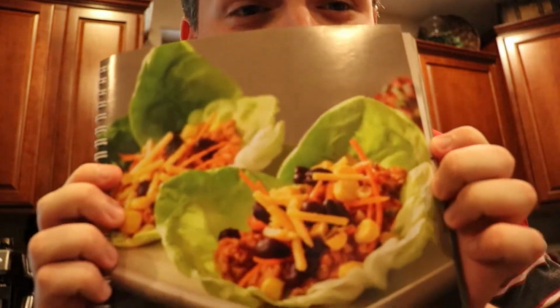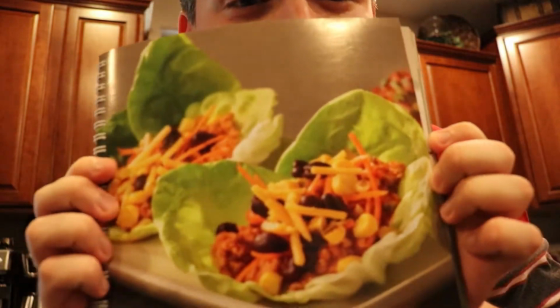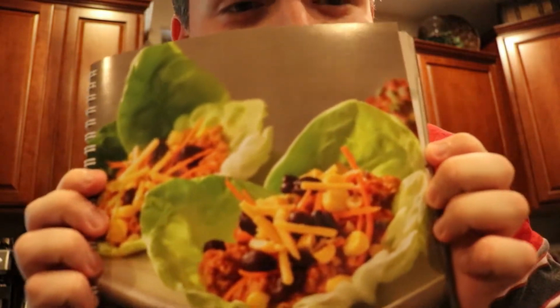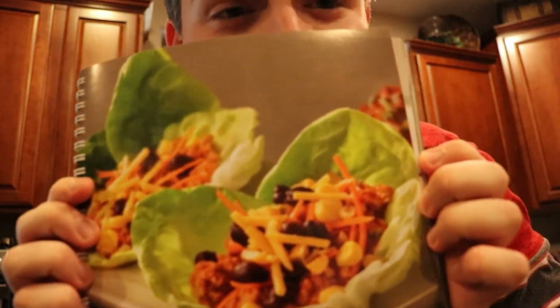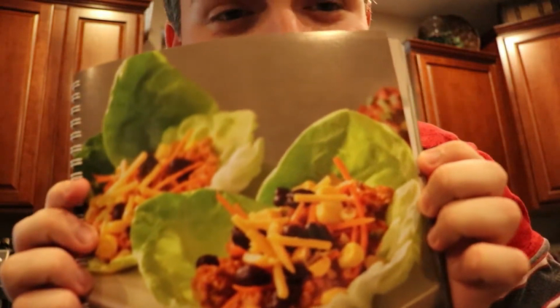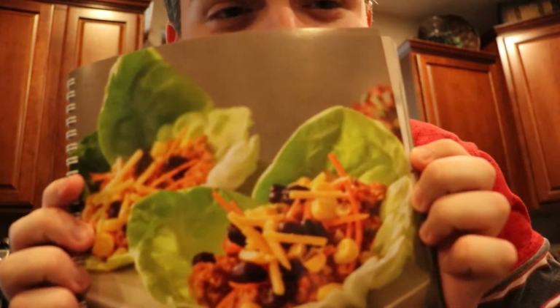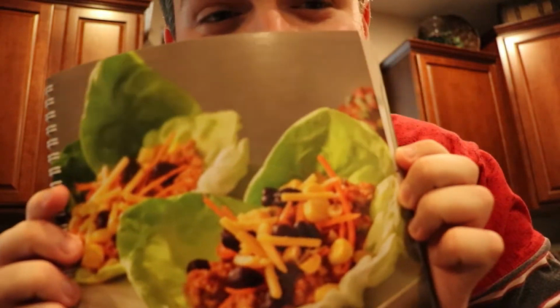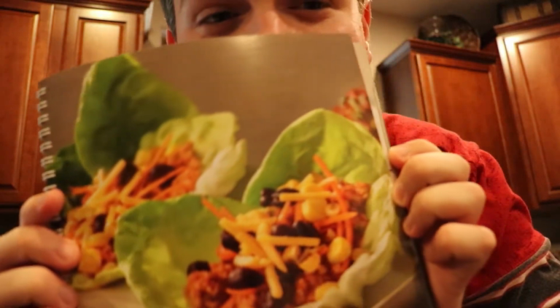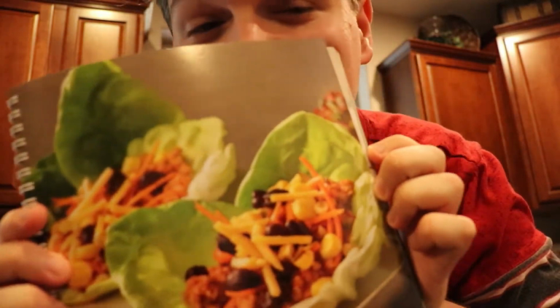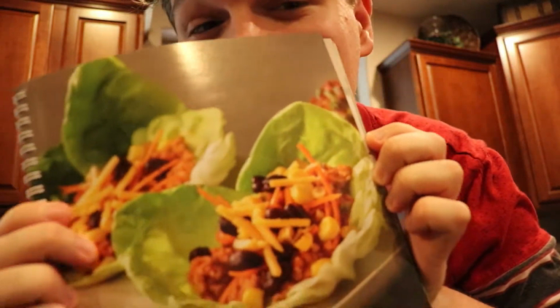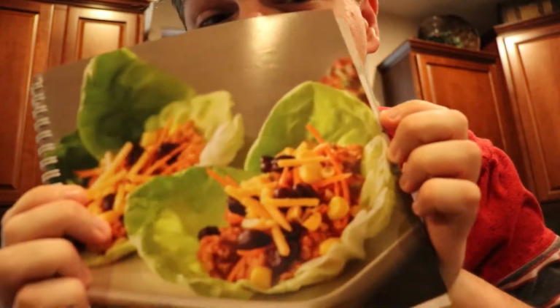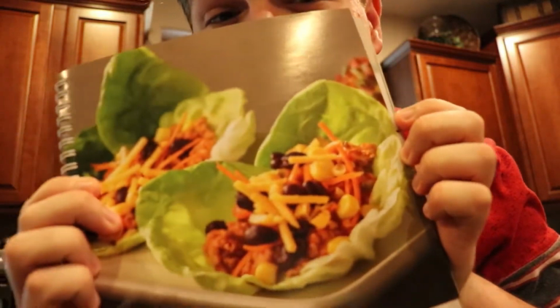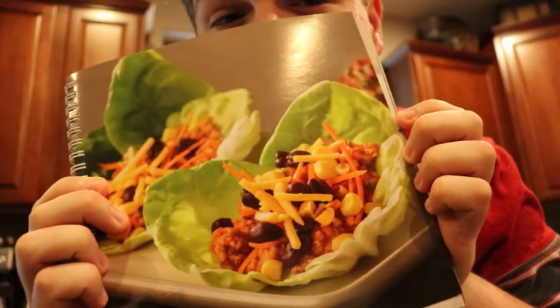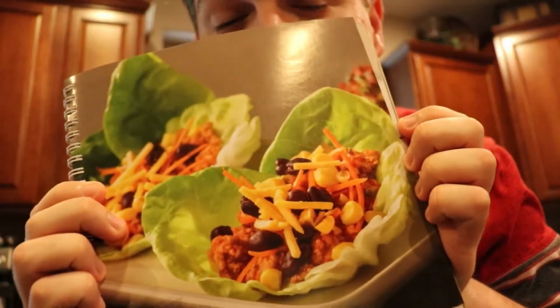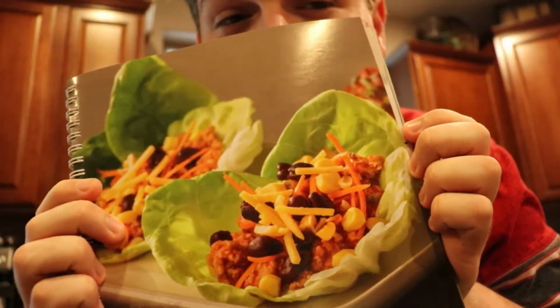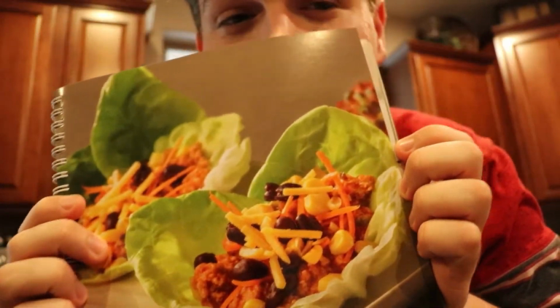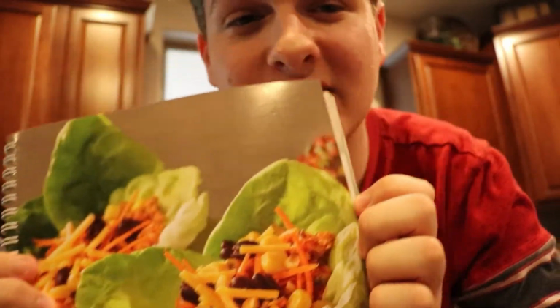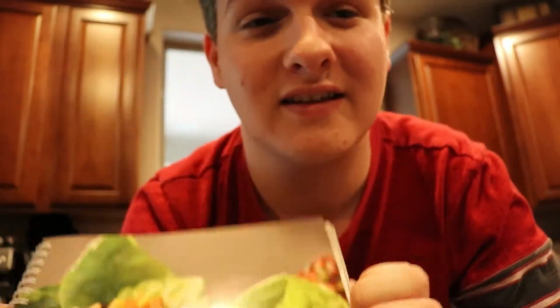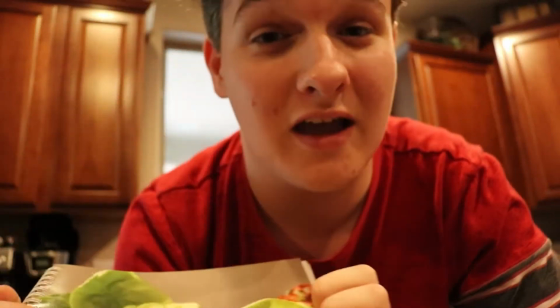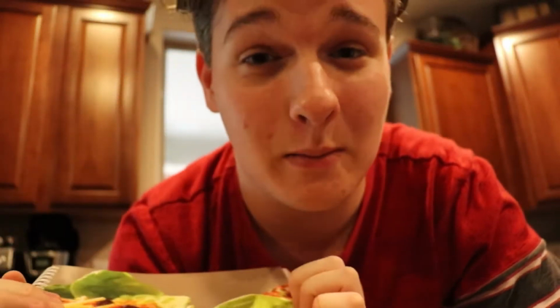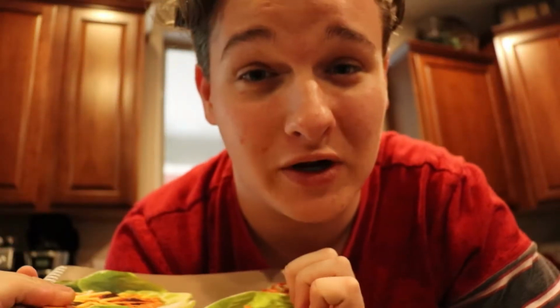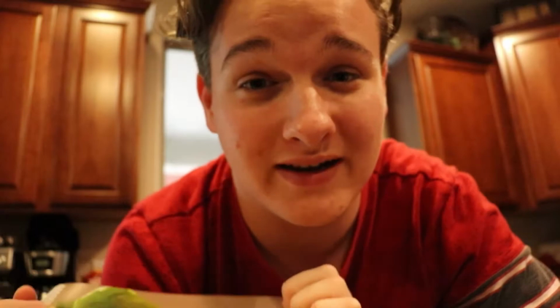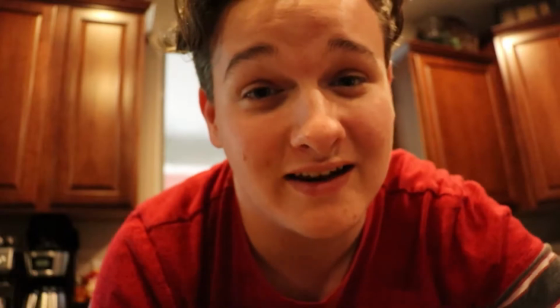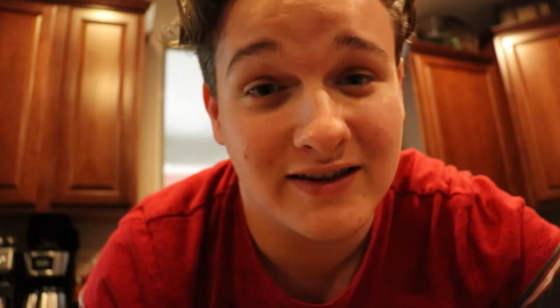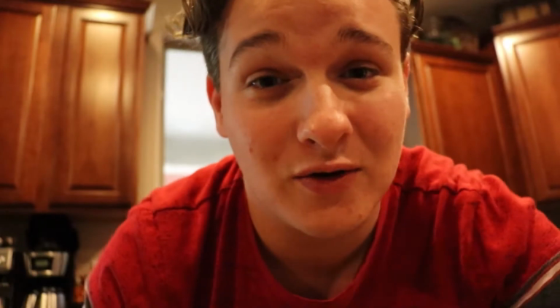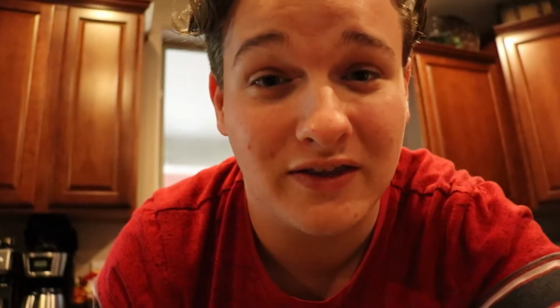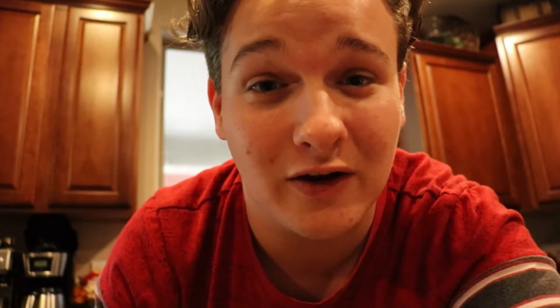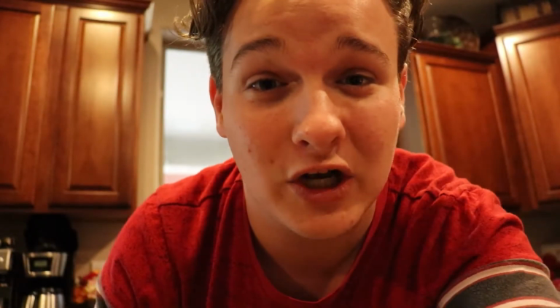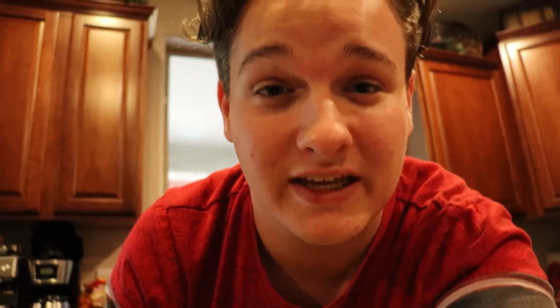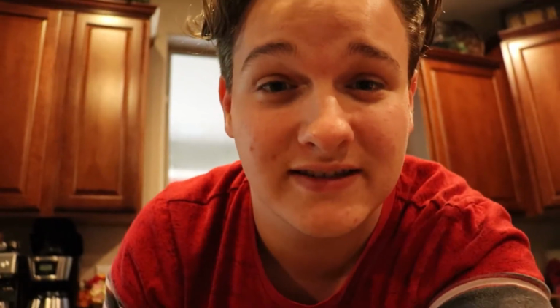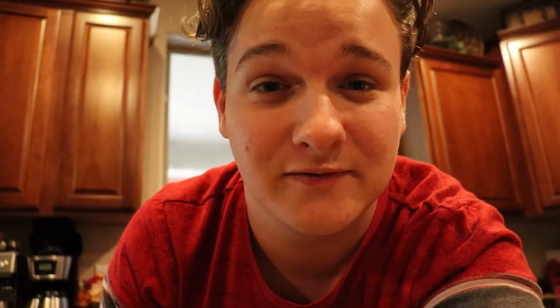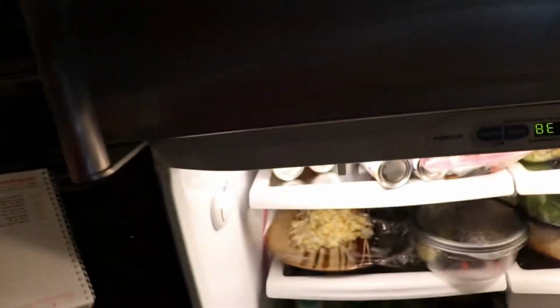We're making lettuce cups, like lettuce taco cups. I'm pretty excited. Let's go get the ingredients.